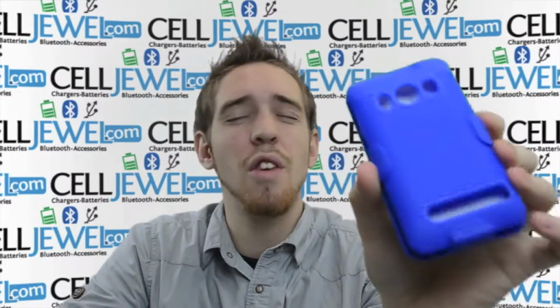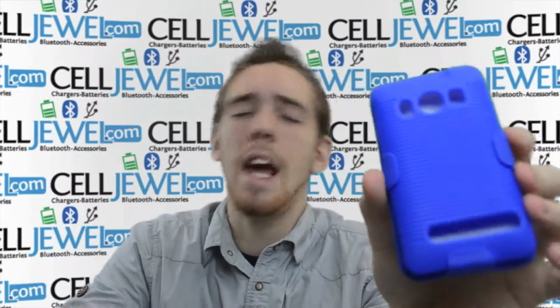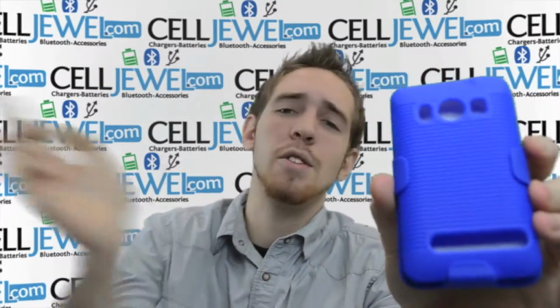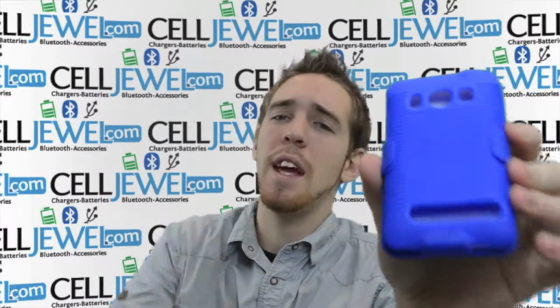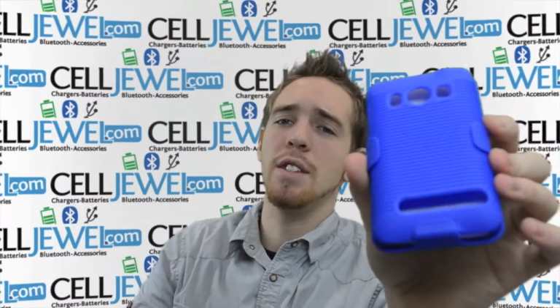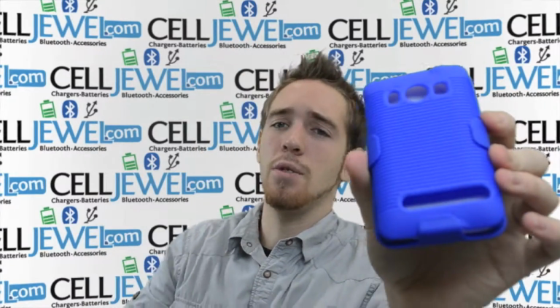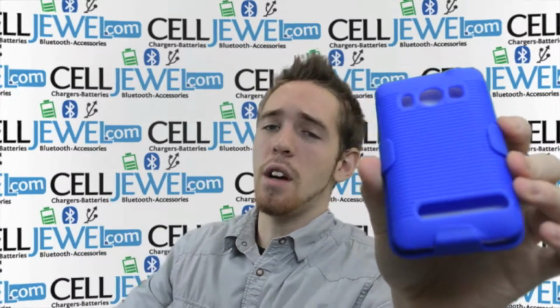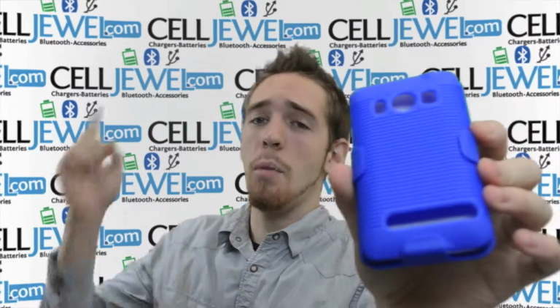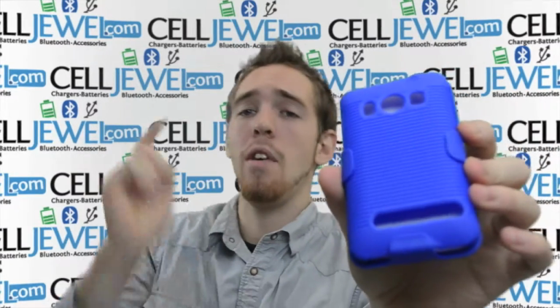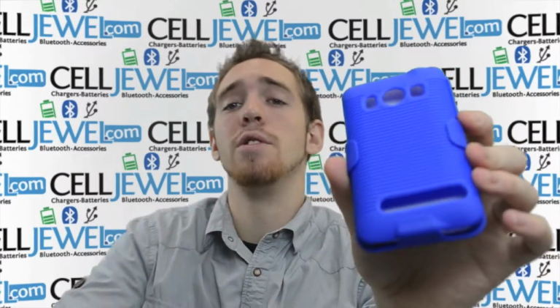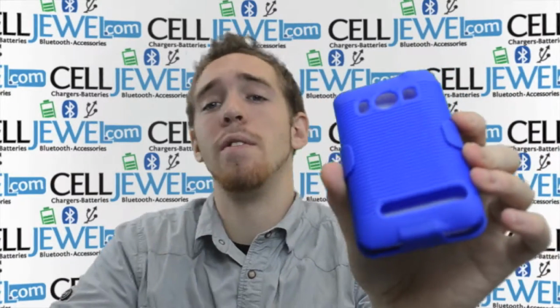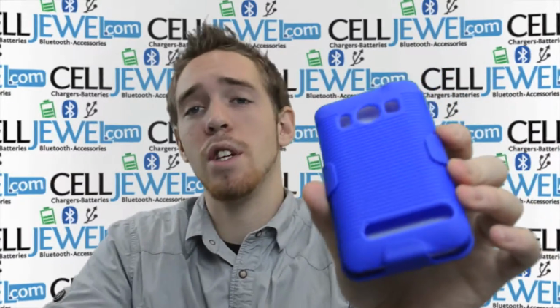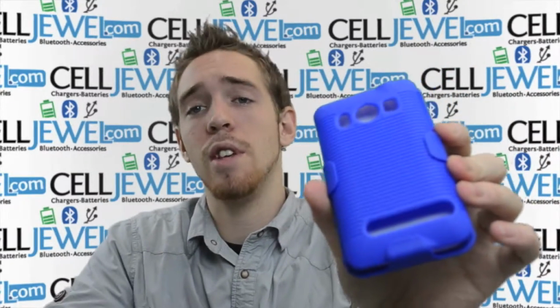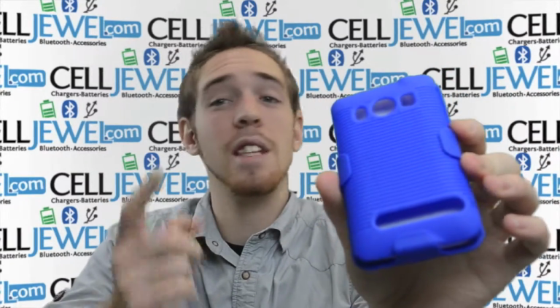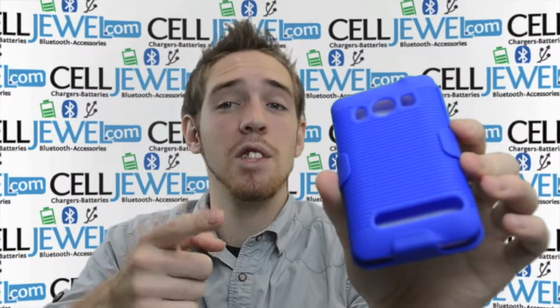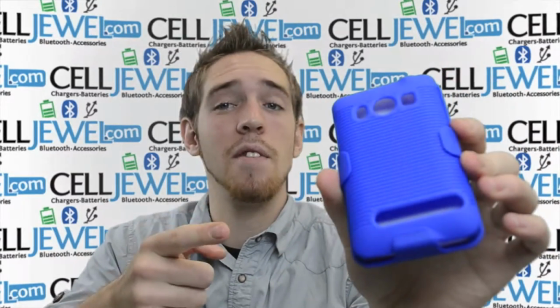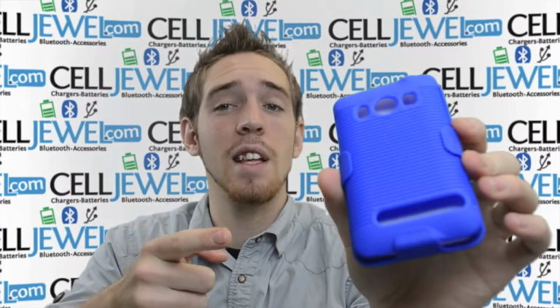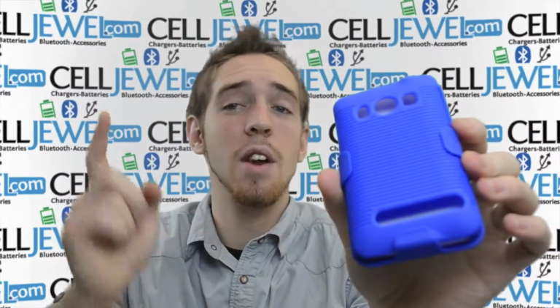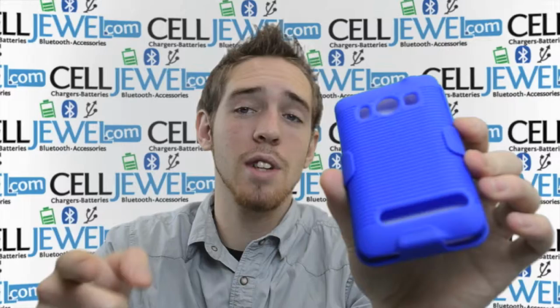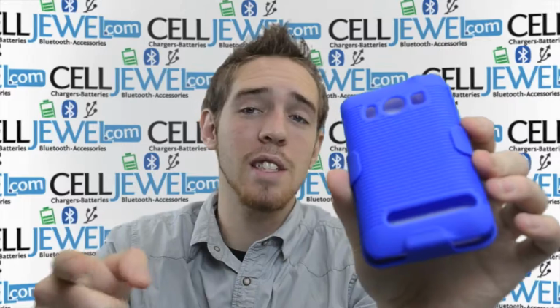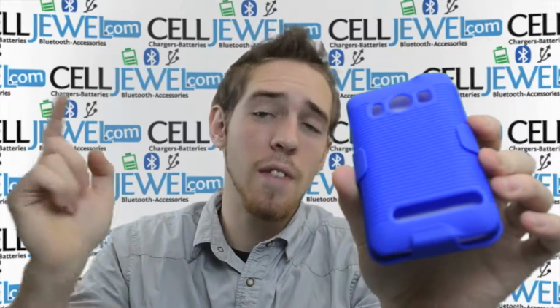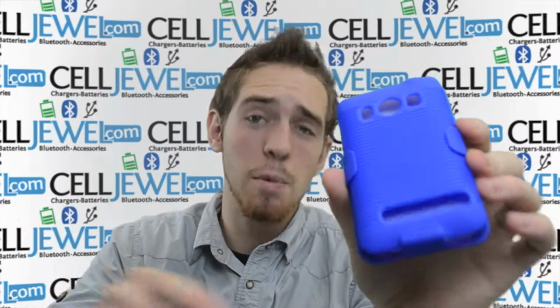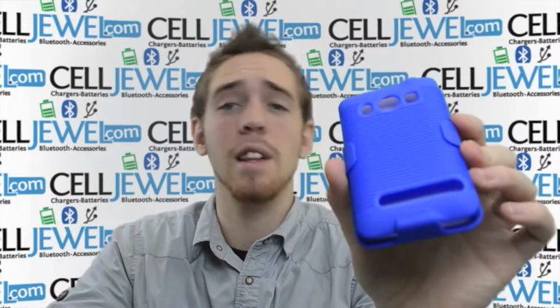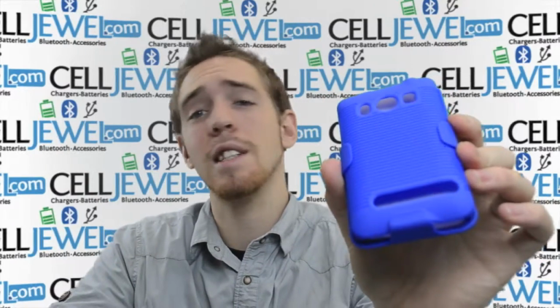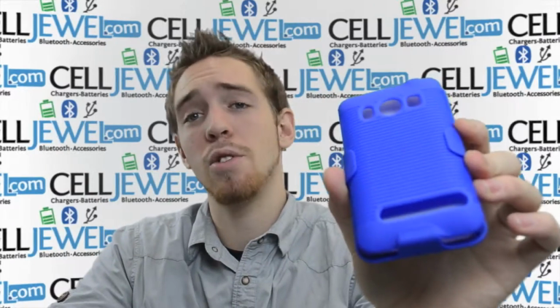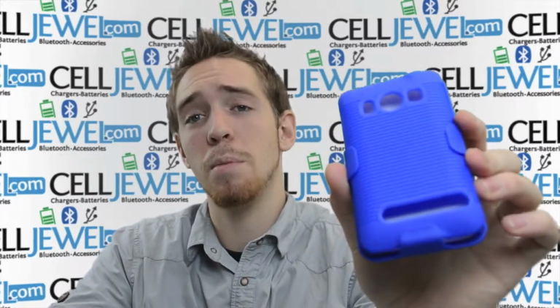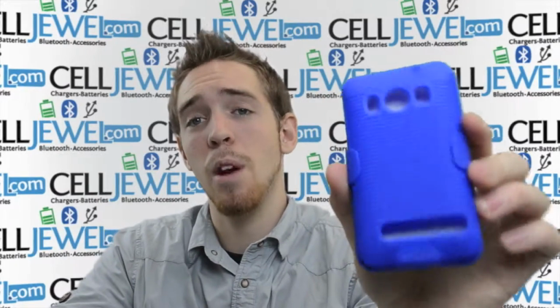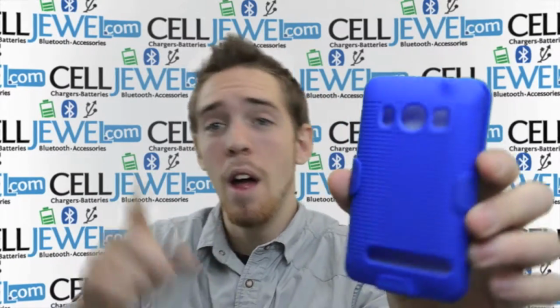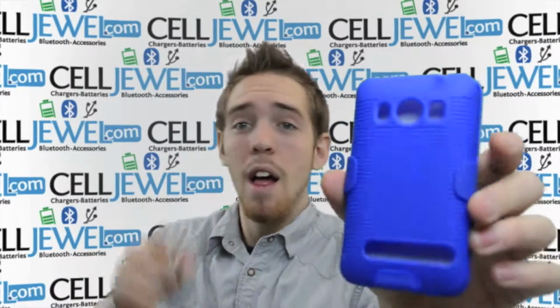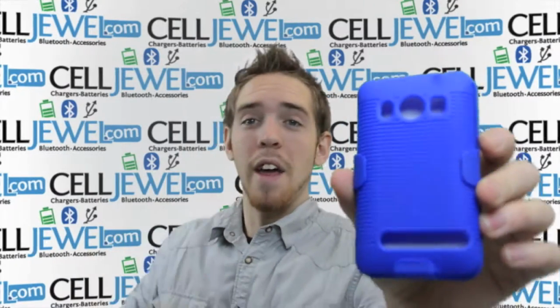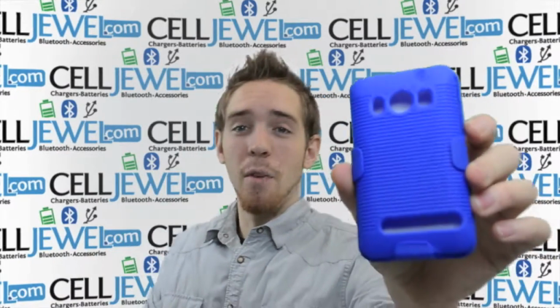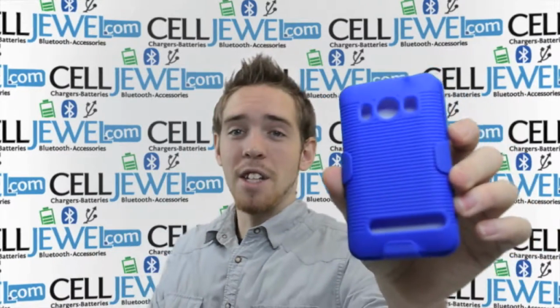It's a great case. You can get it on Celljule.com — we have all your cell phone accessory needs. If you like the video, you should like us on Facebook. The link's in the description below. Thank you for watching.